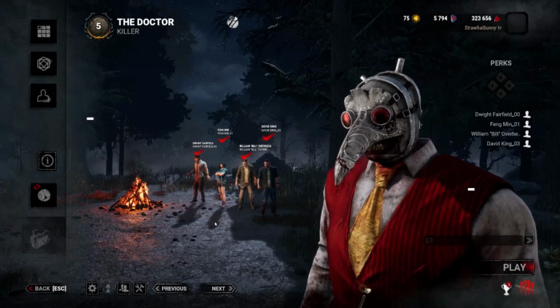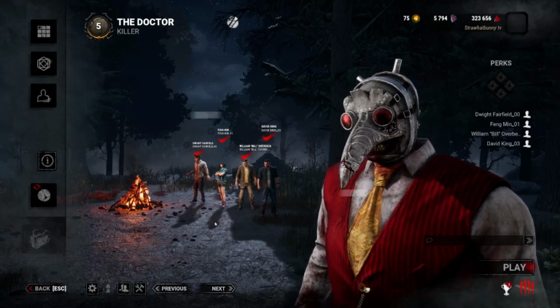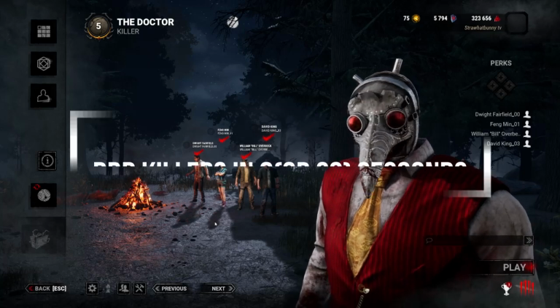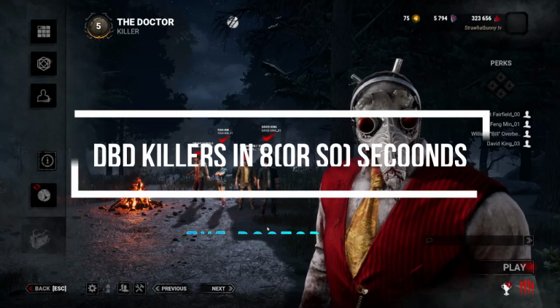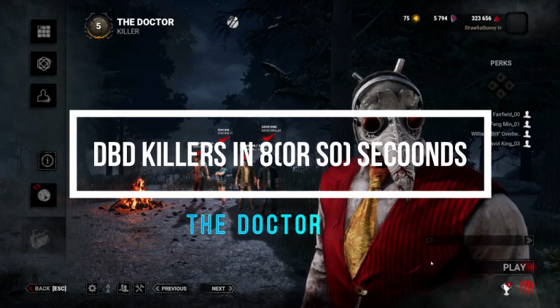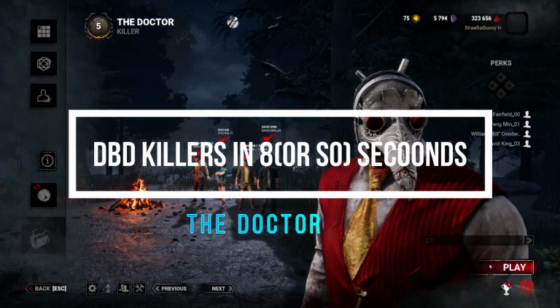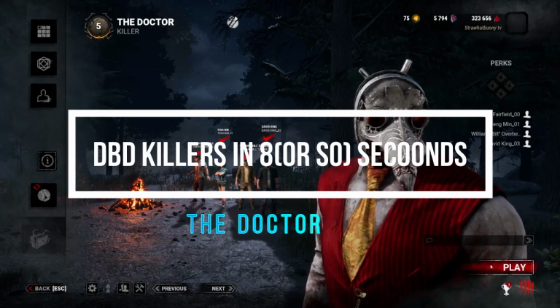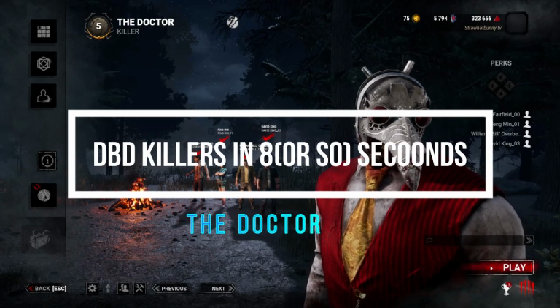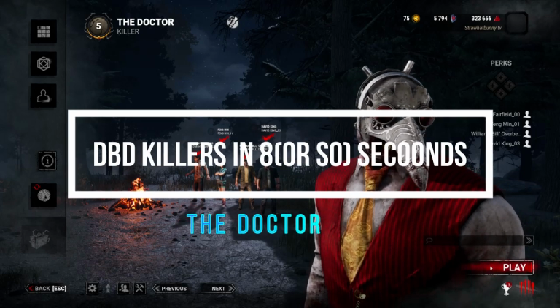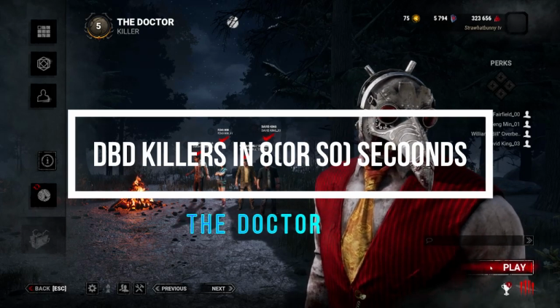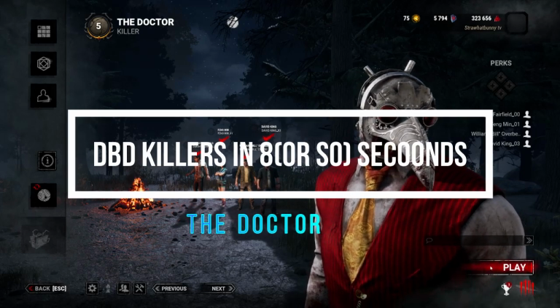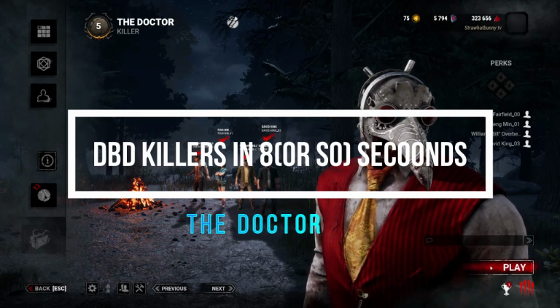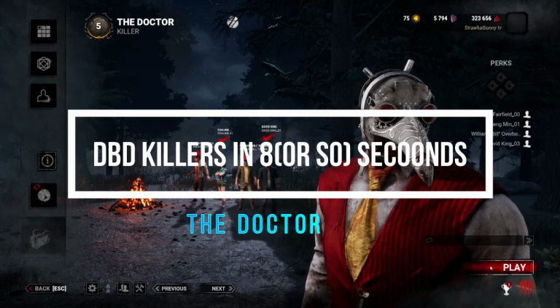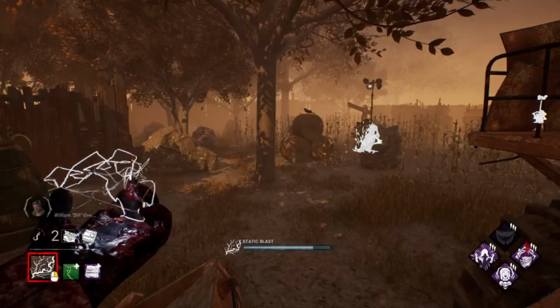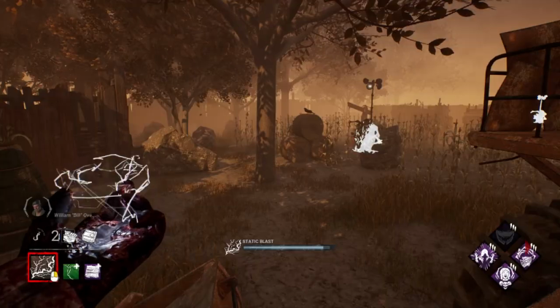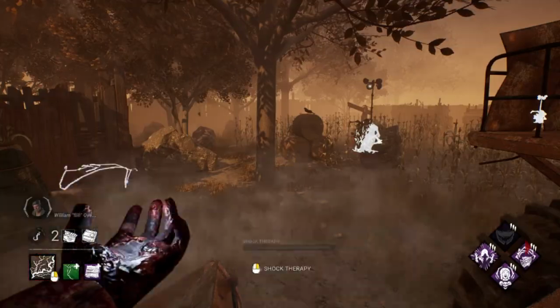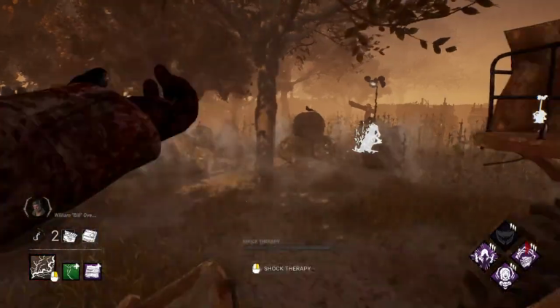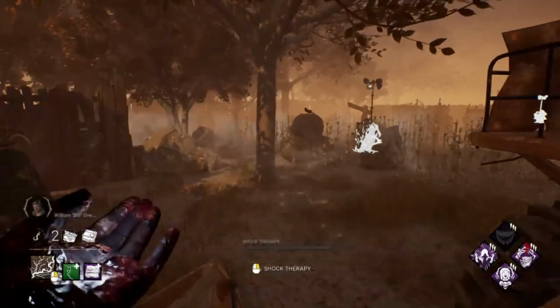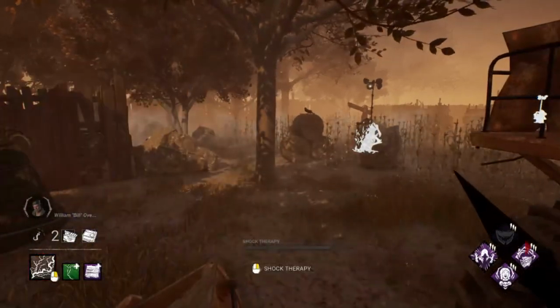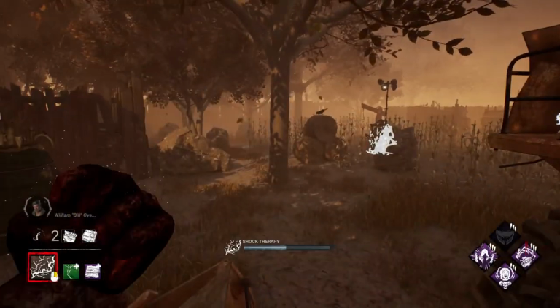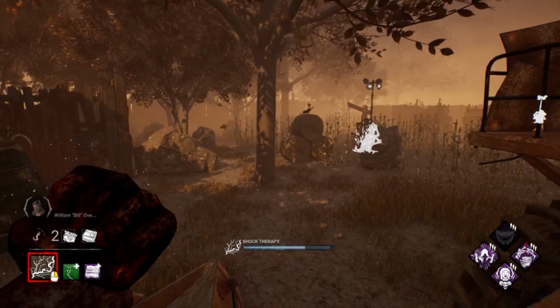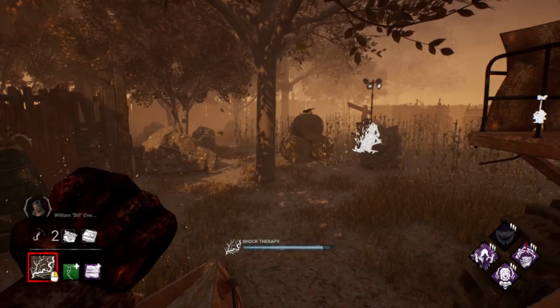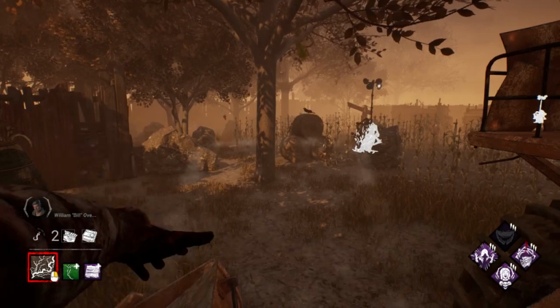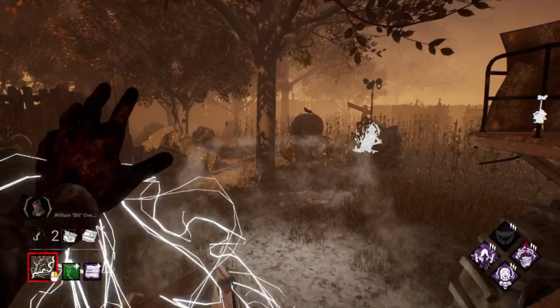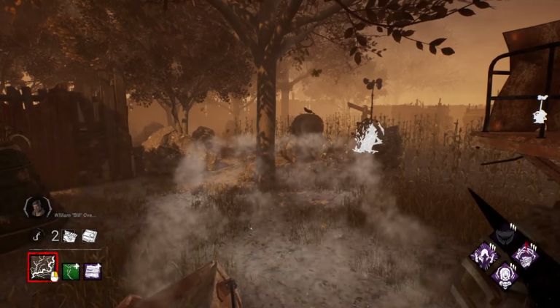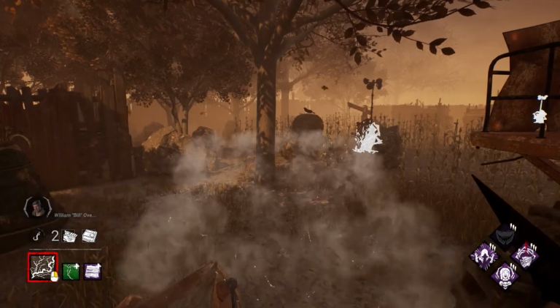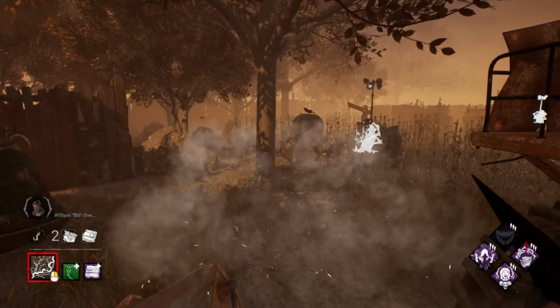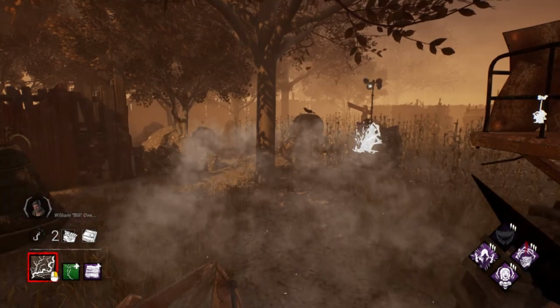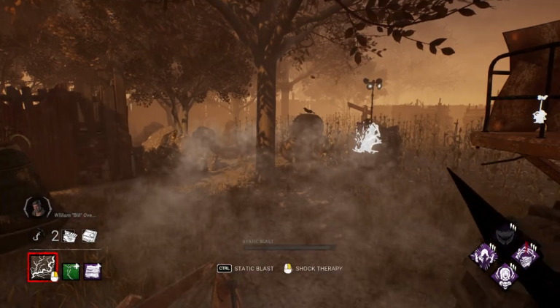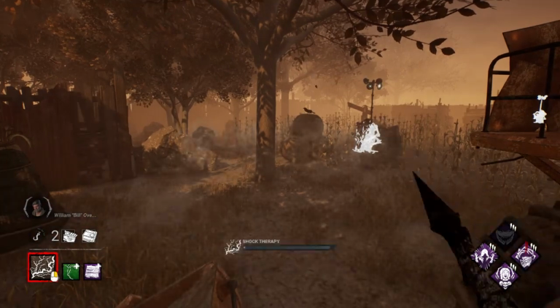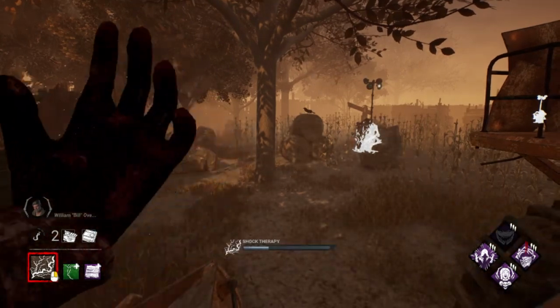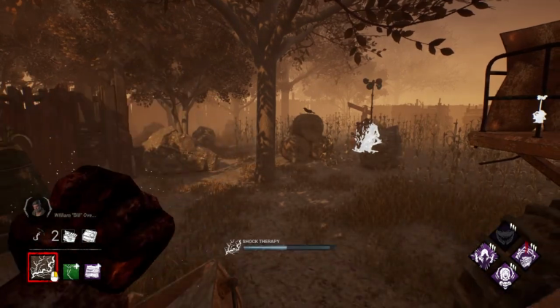This is DBD killers in 8 seconds: The Doctor. He moves at 4.6 meters per second. He can shock all survivors in an area on a cooldown, or release a small rectangular shock which prevents survivors from interacting with objects for a short time.